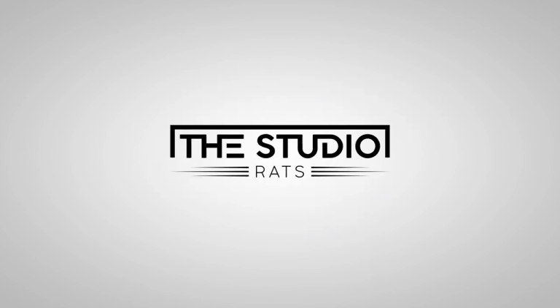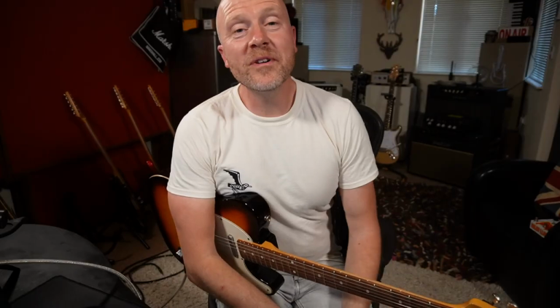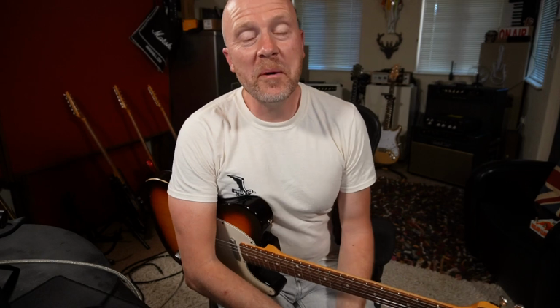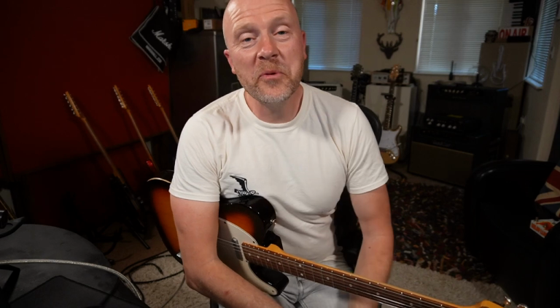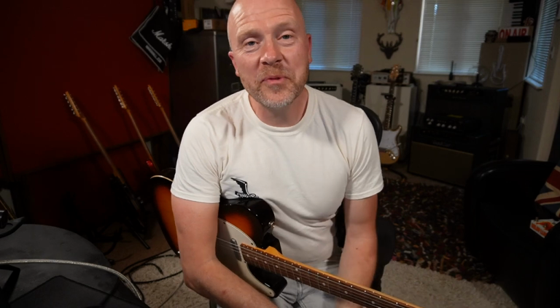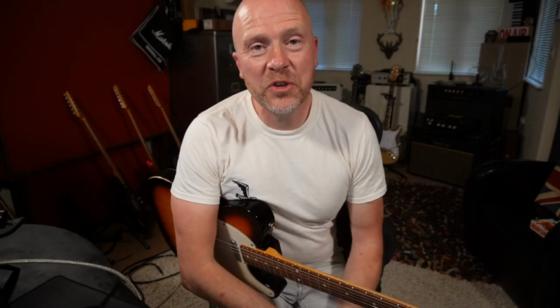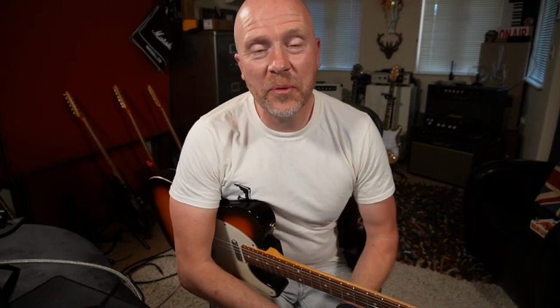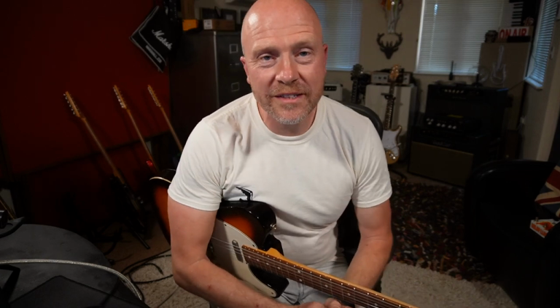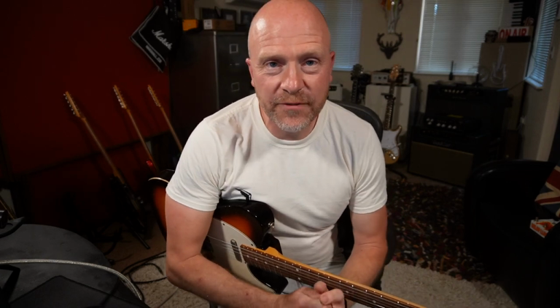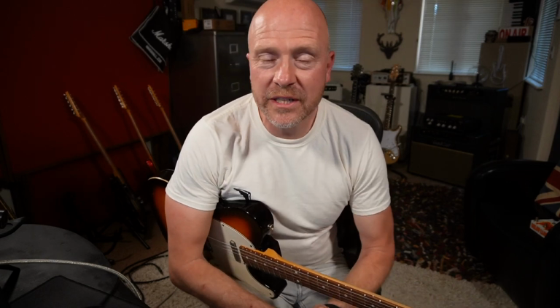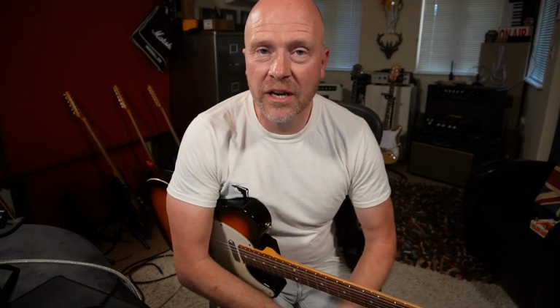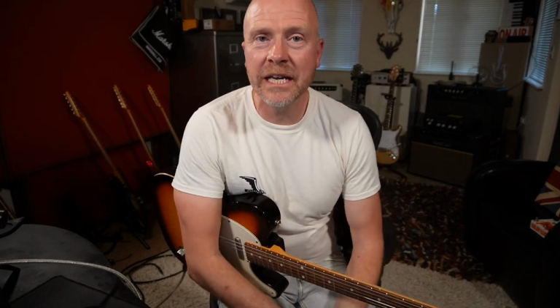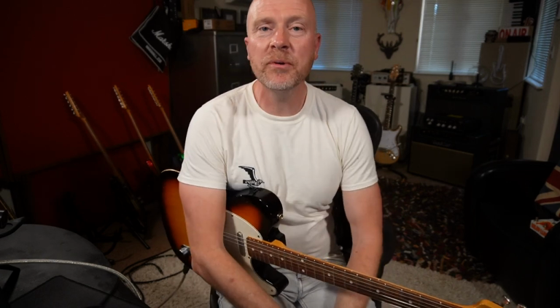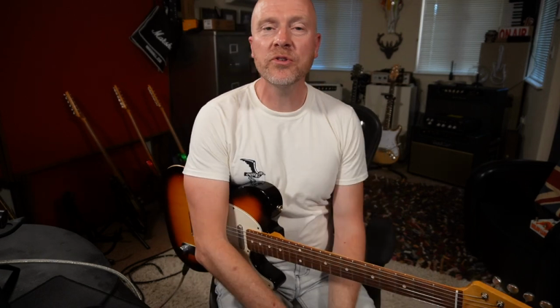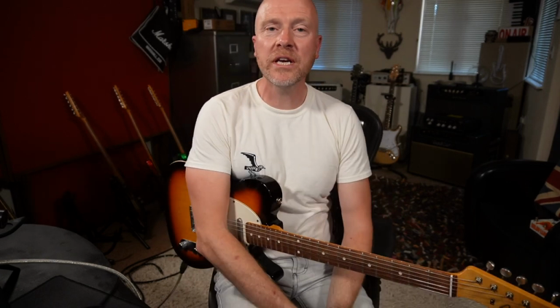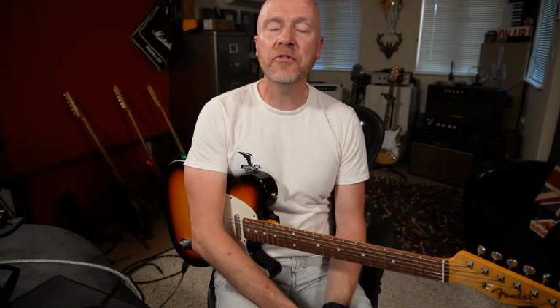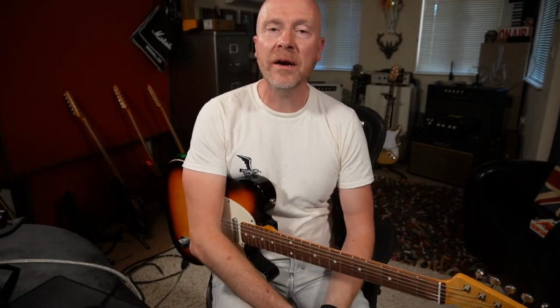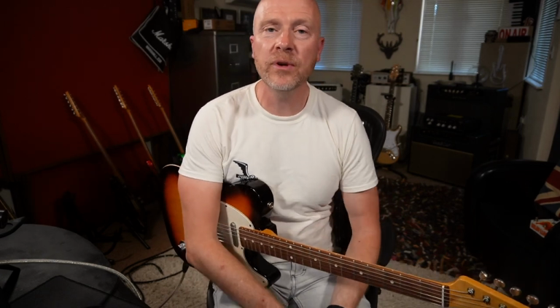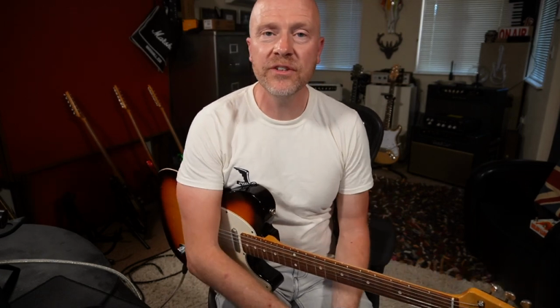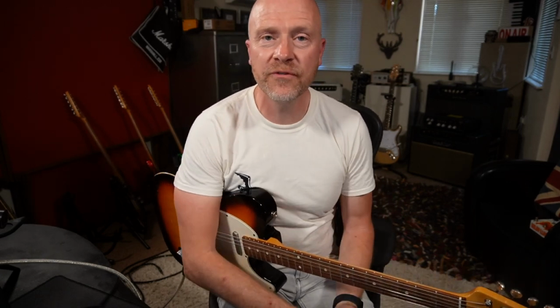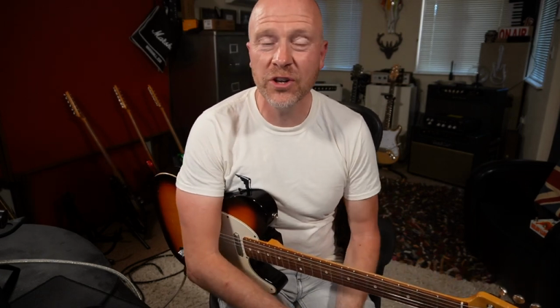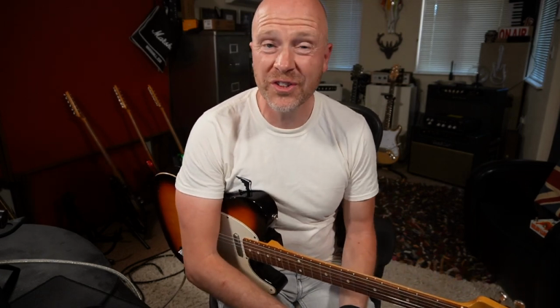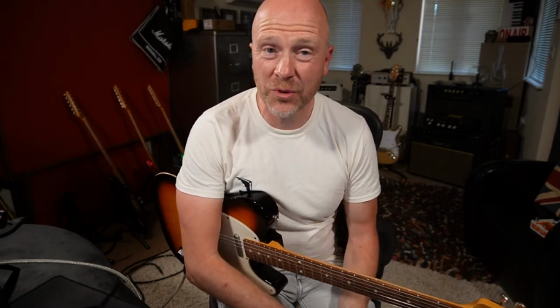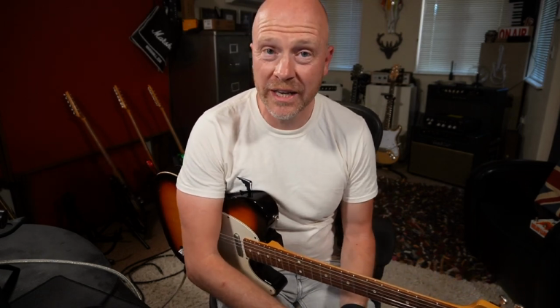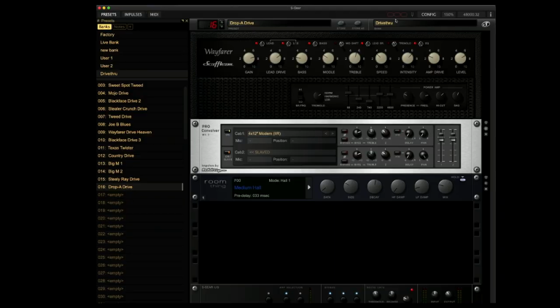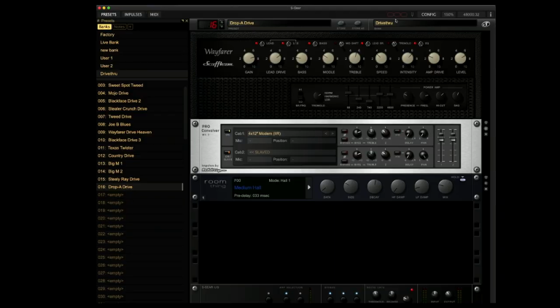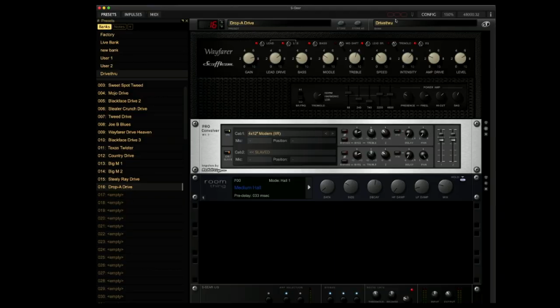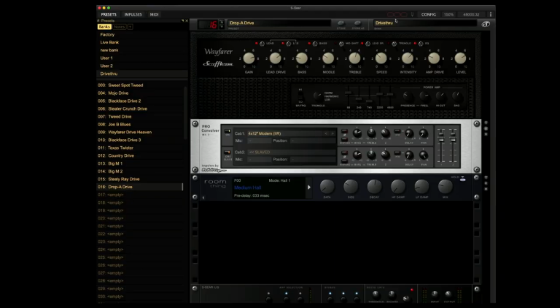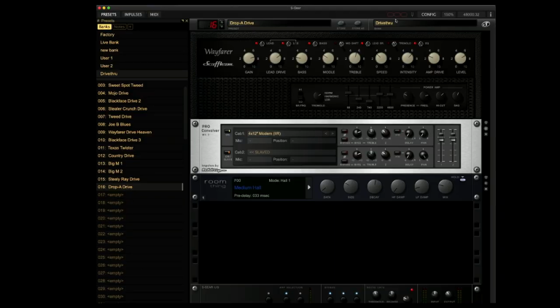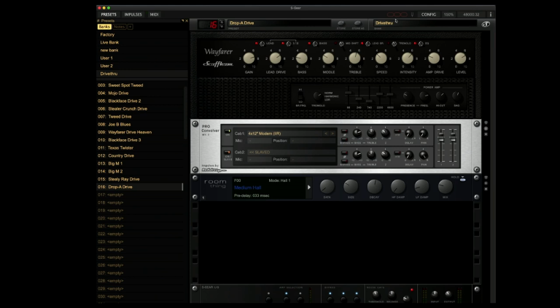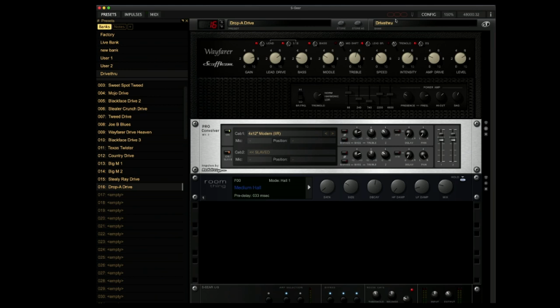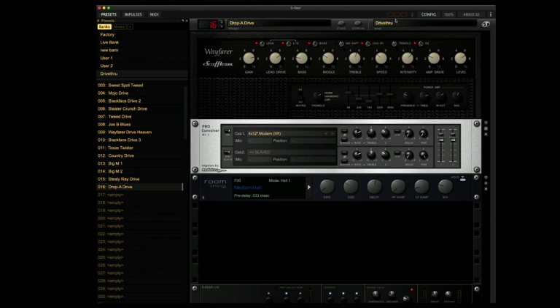Hi, I'm Paul from the Studio Rats. Very exciting day because Scuffham have released version 3 of their S-Gear plugin.